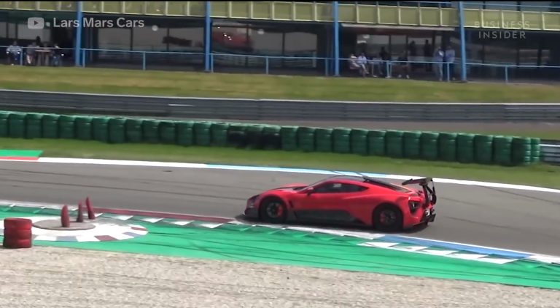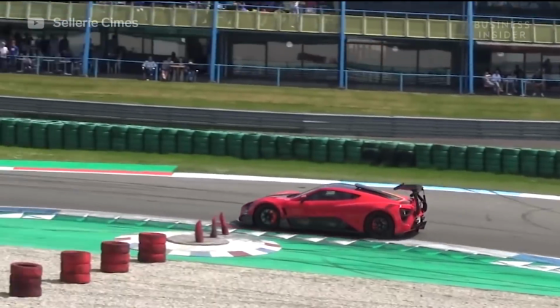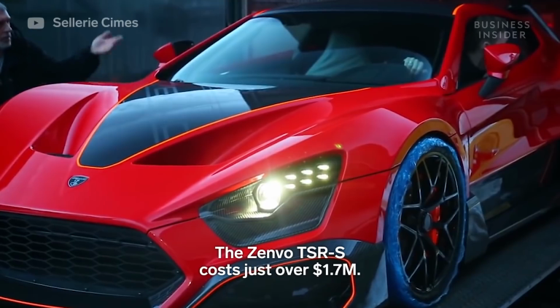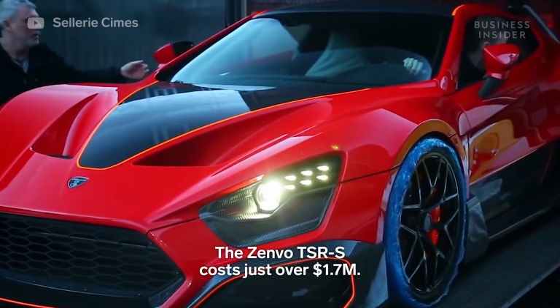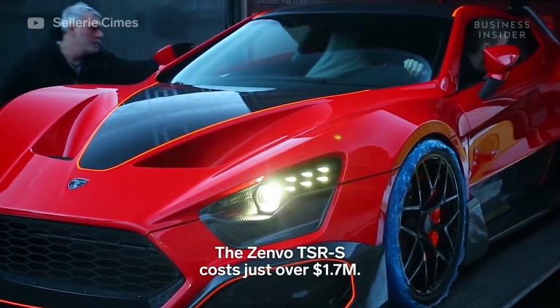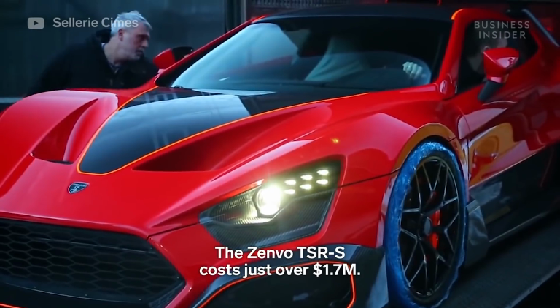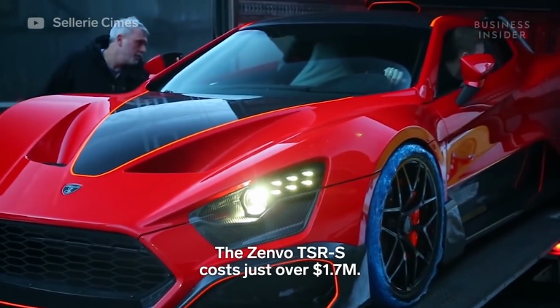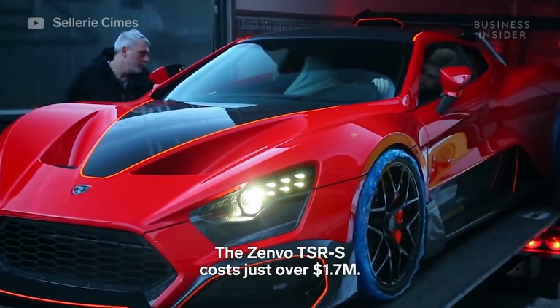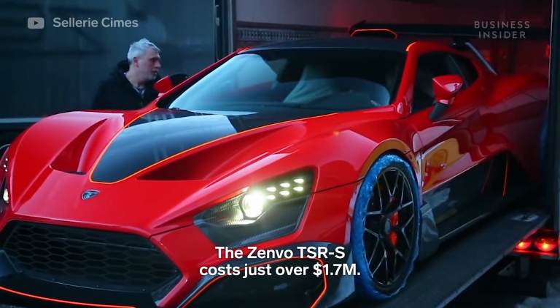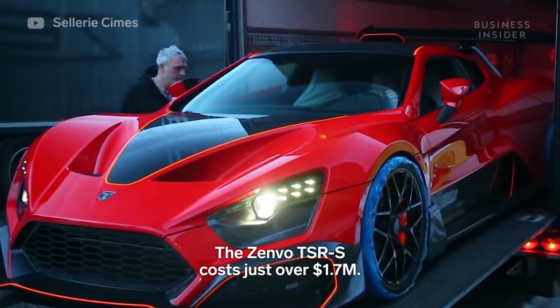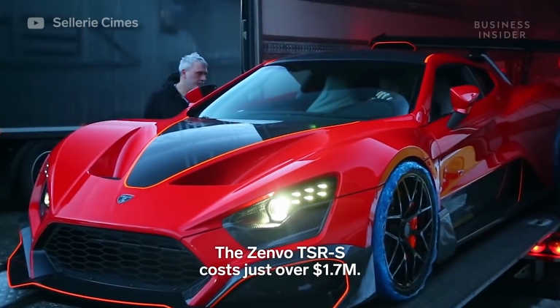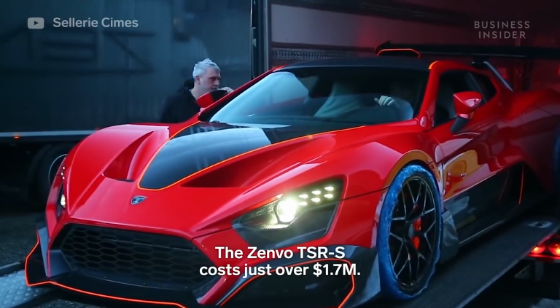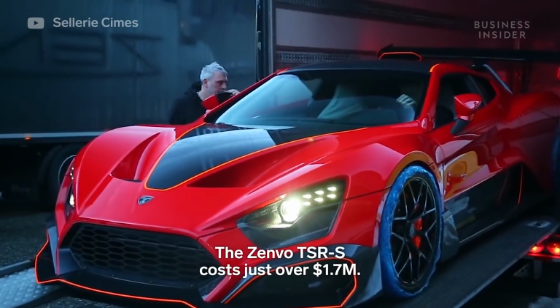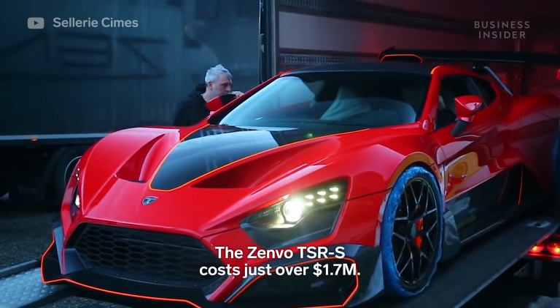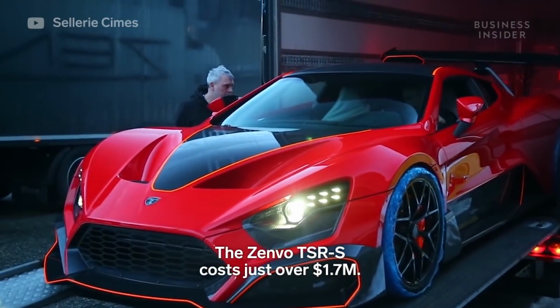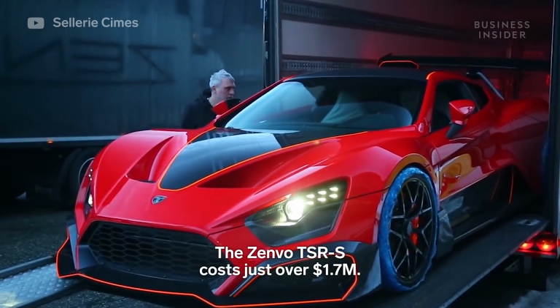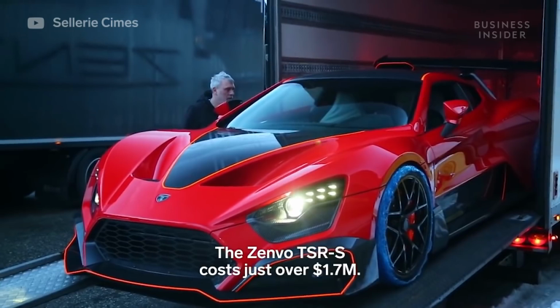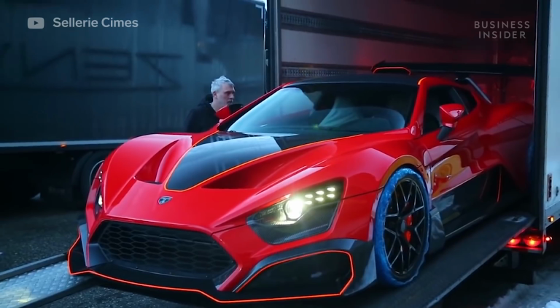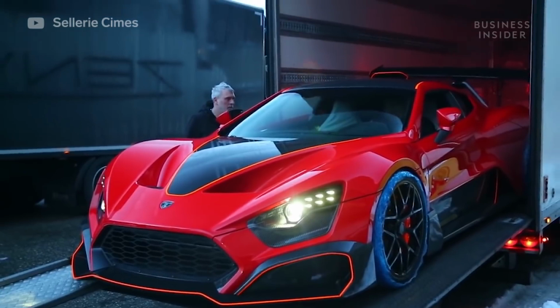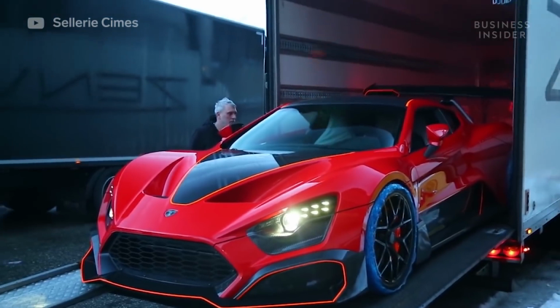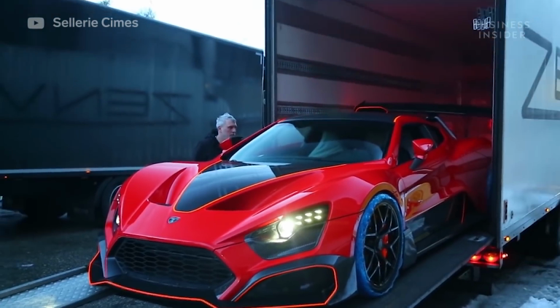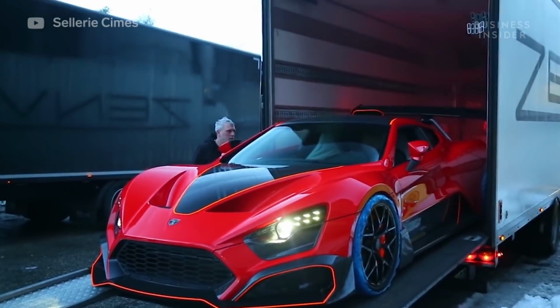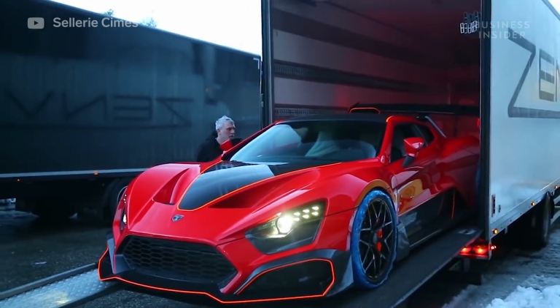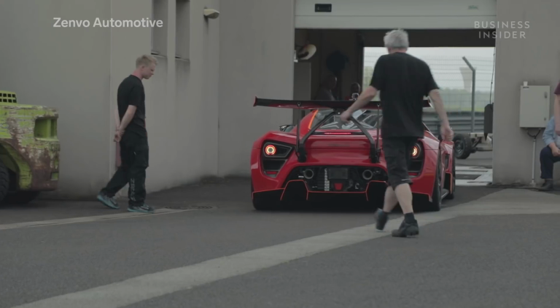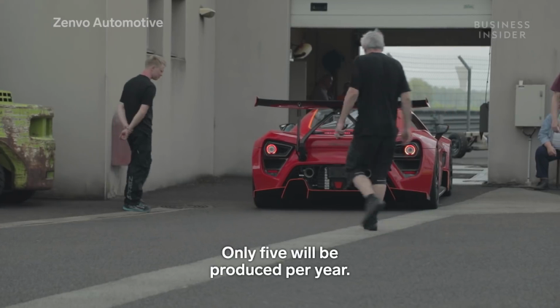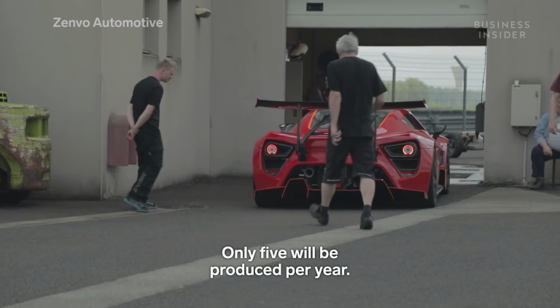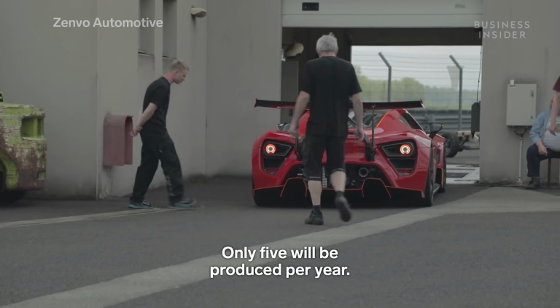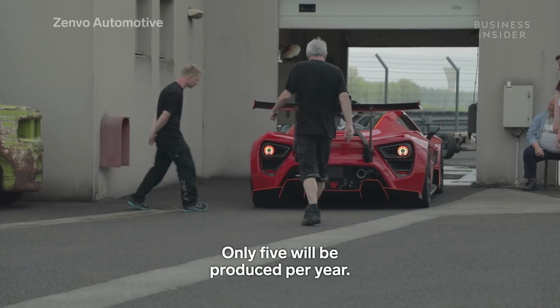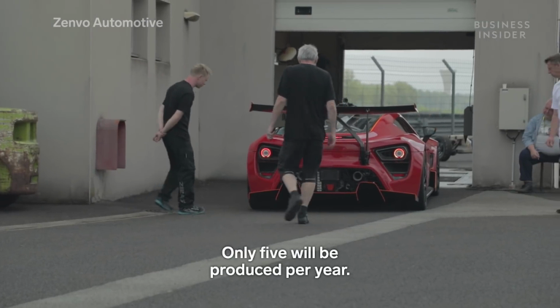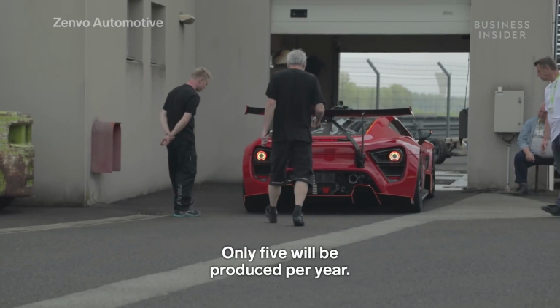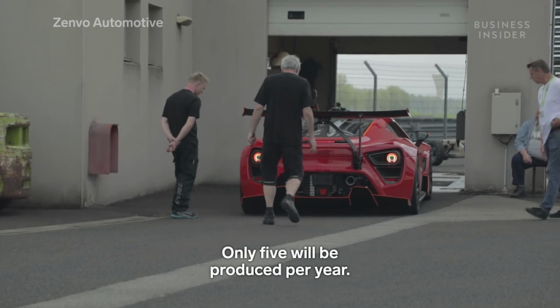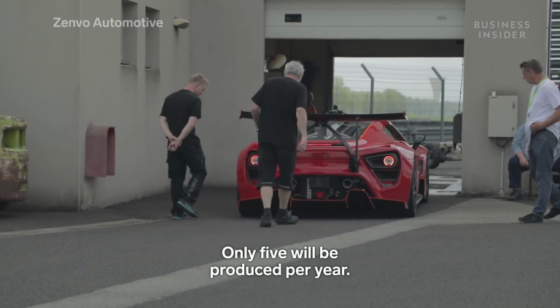The Zenvo TSRS costs just over 1.7 million. Only 5 will be produced per year.